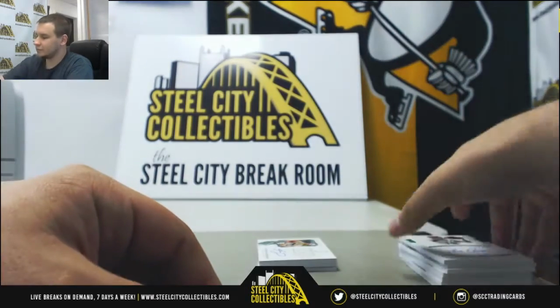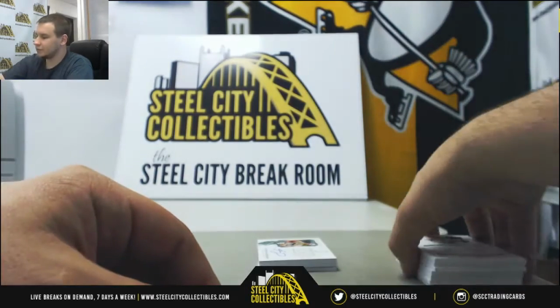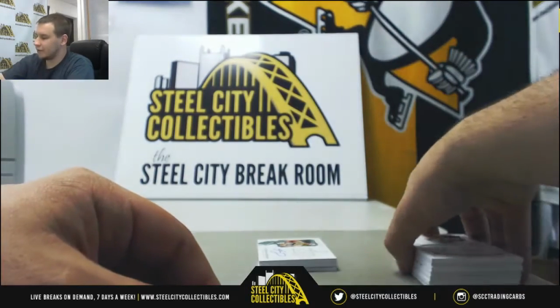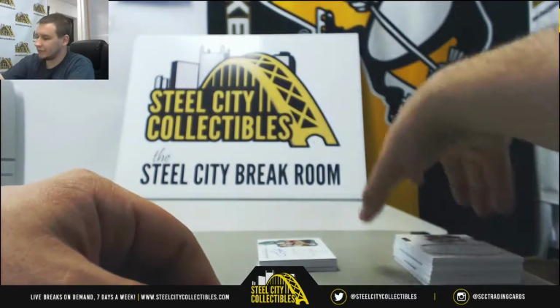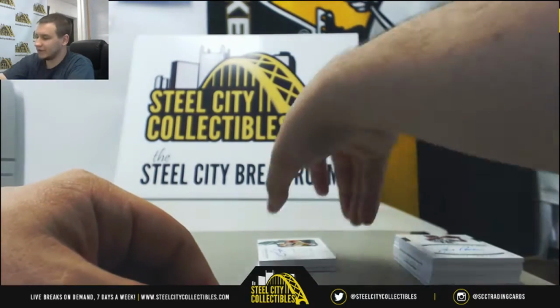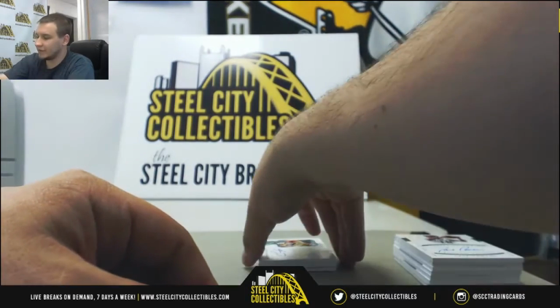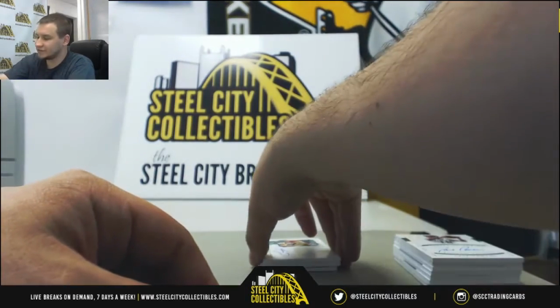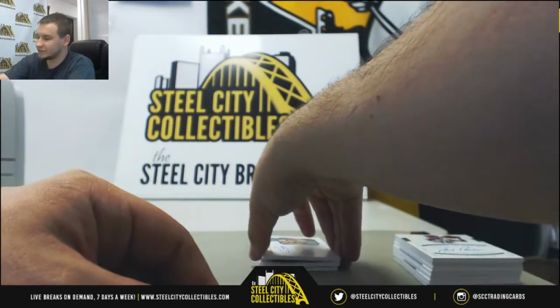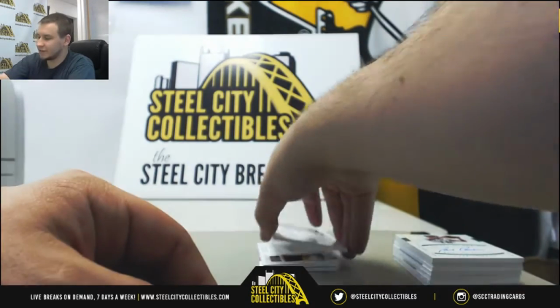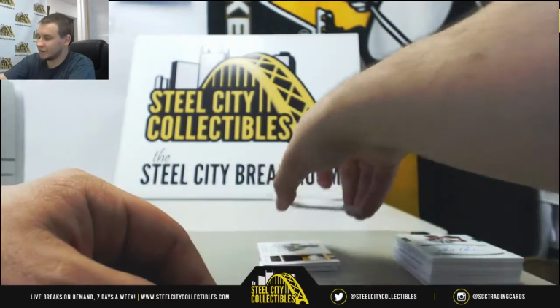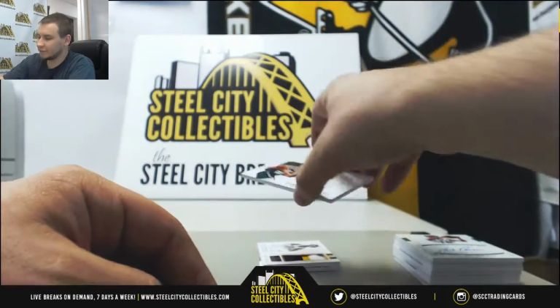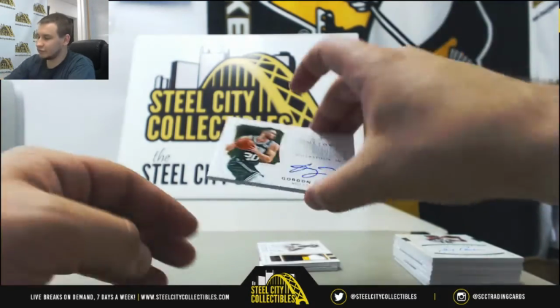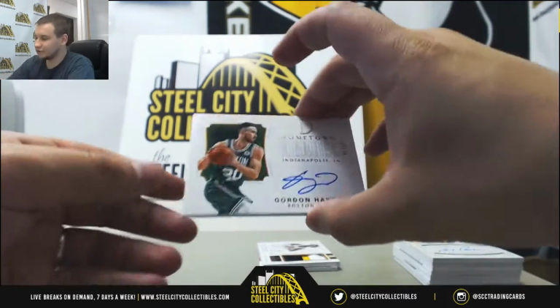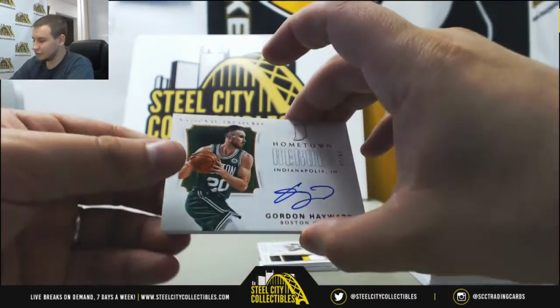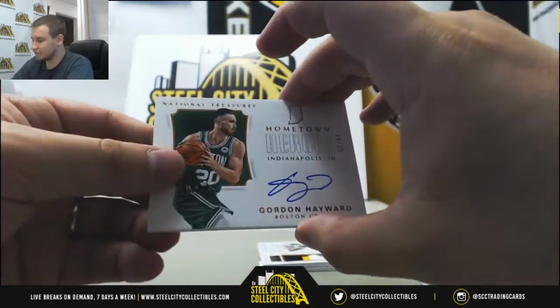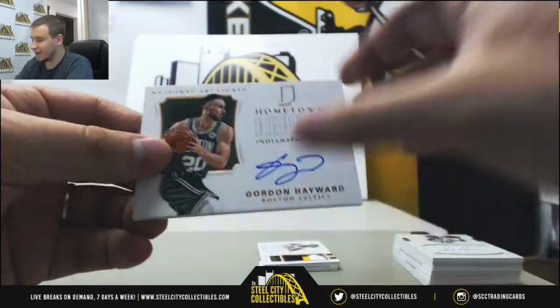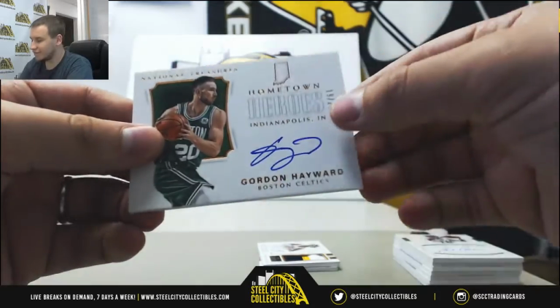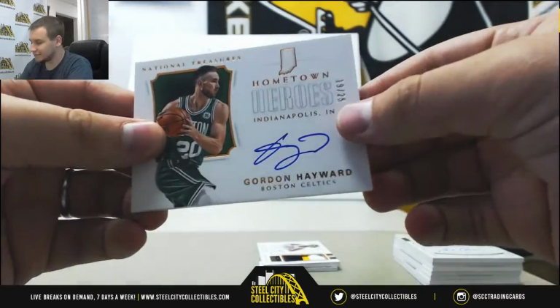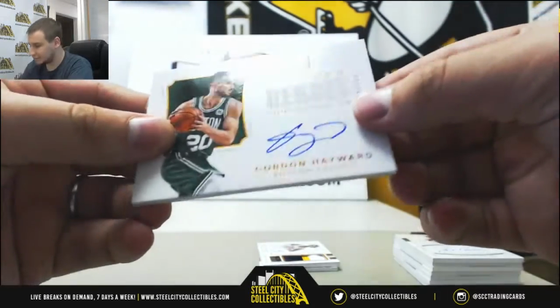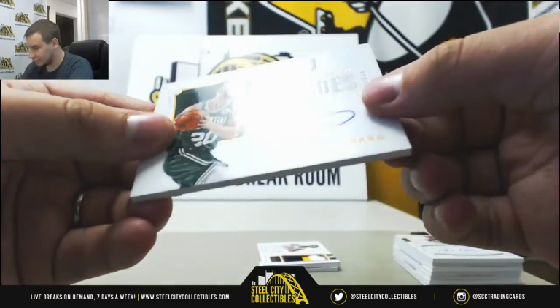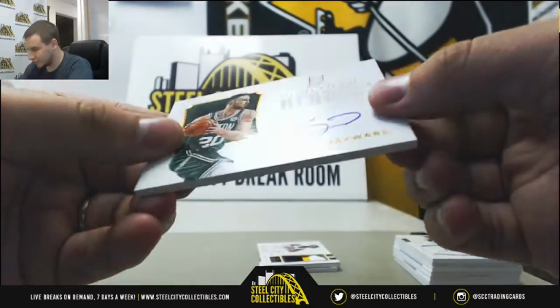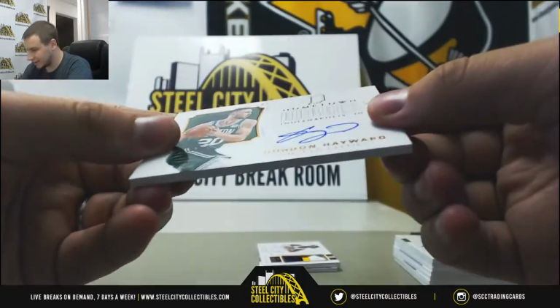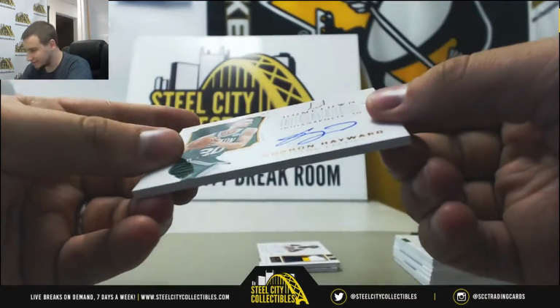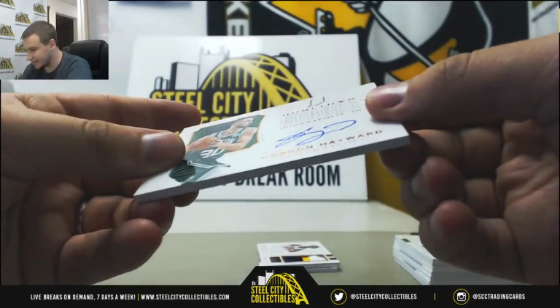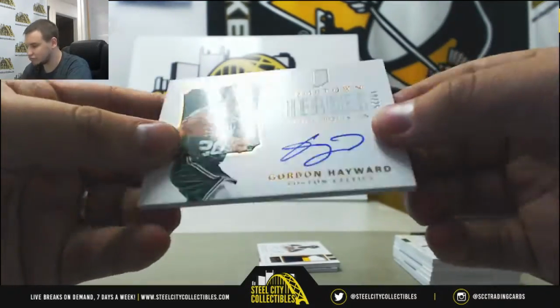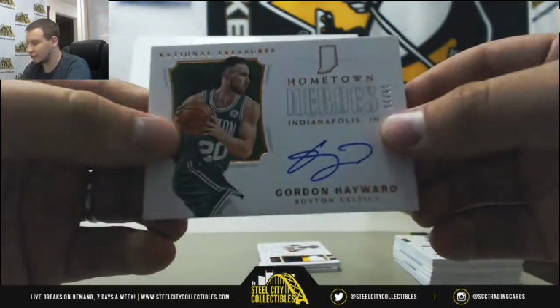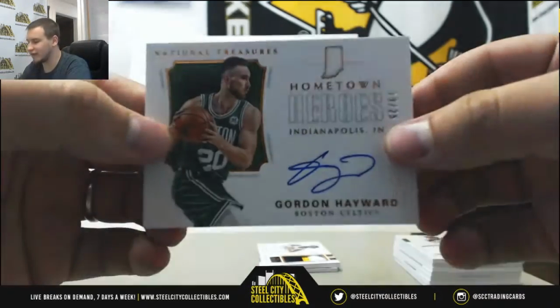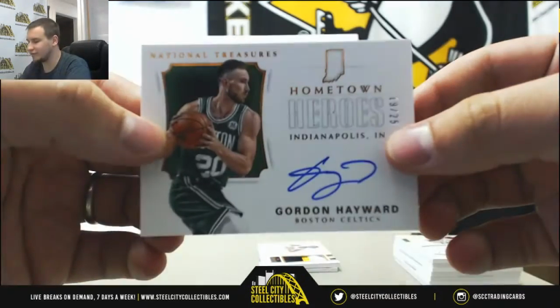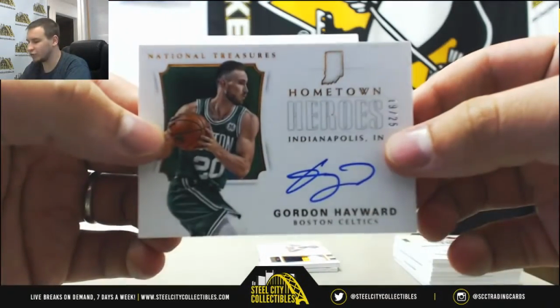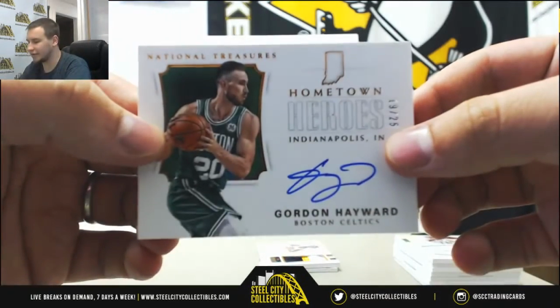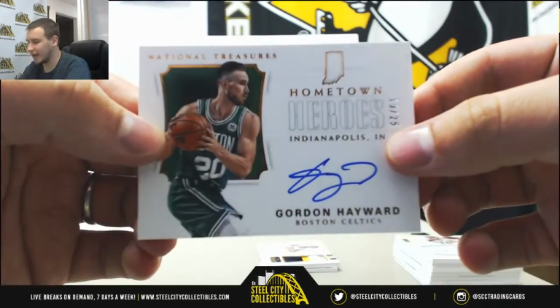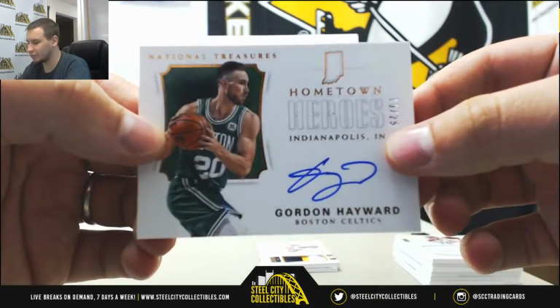And we've got another Celtic auto — for a grand total of five autos so far. 19-25, Gordon Hayward.